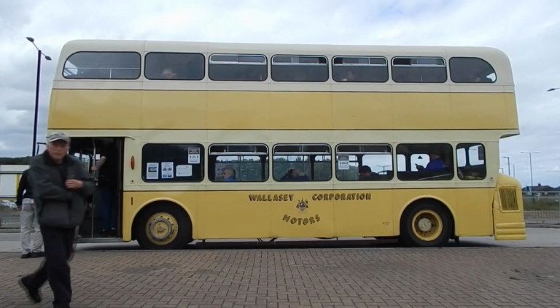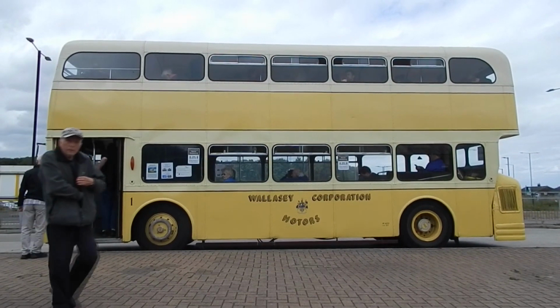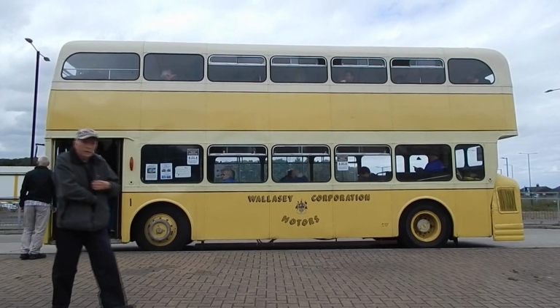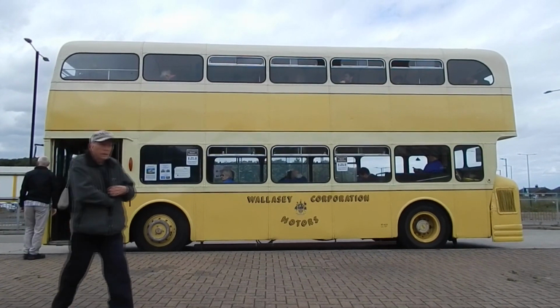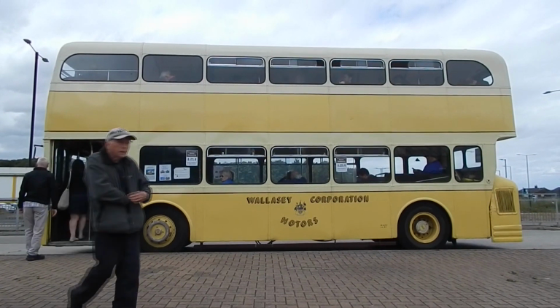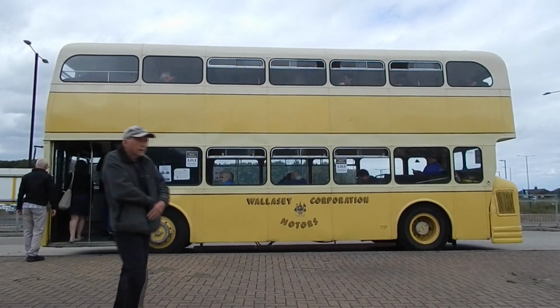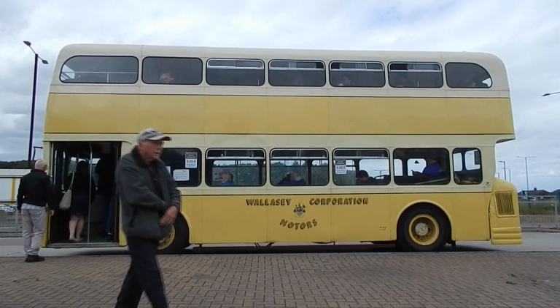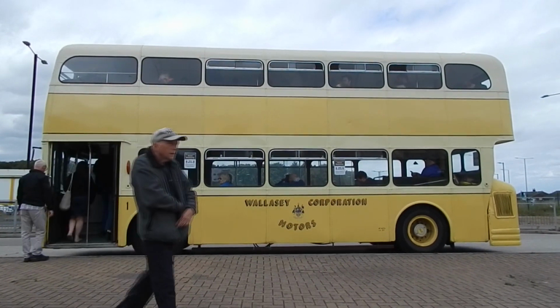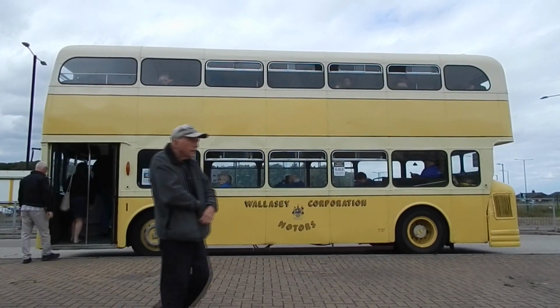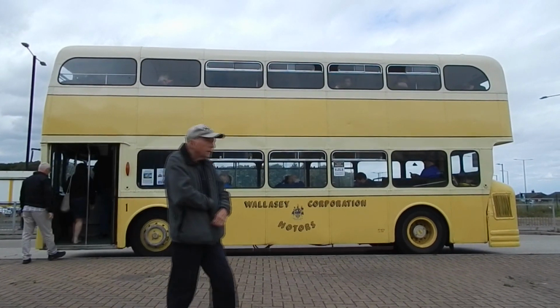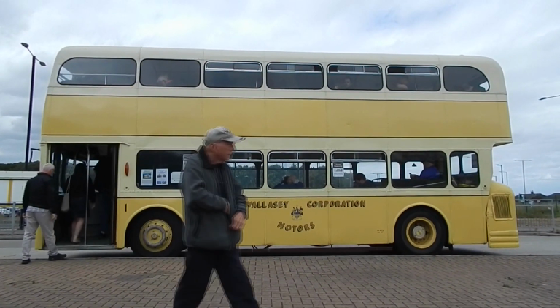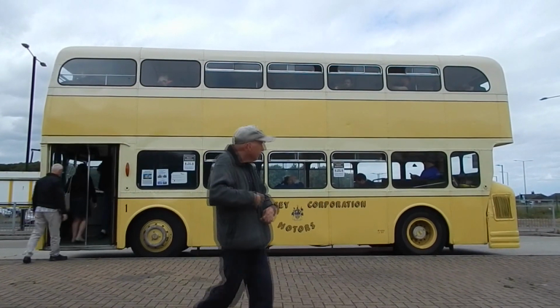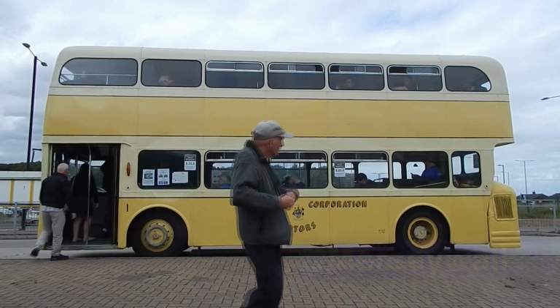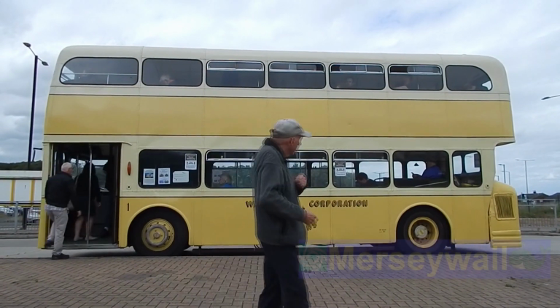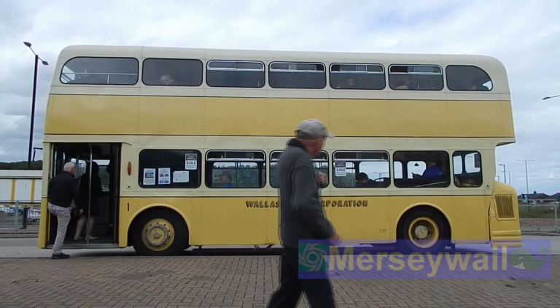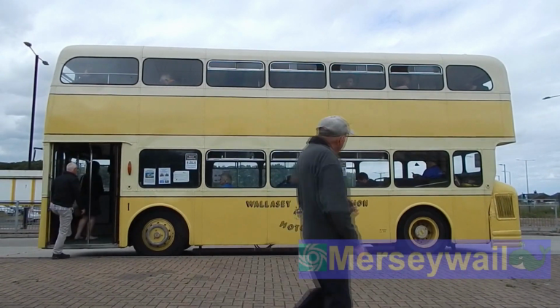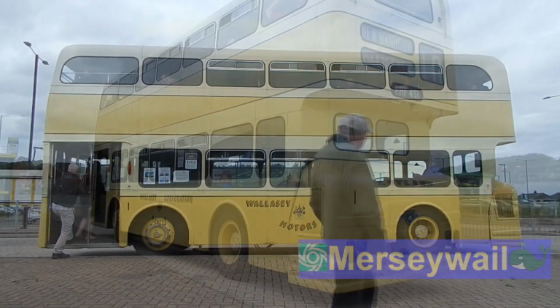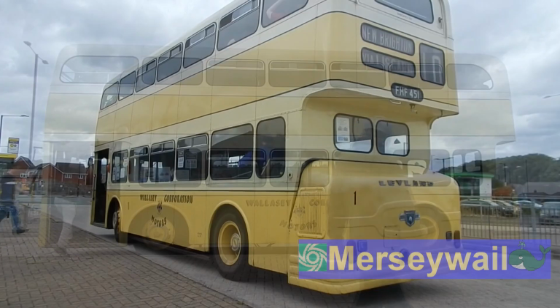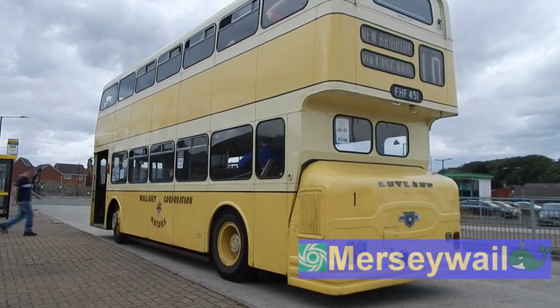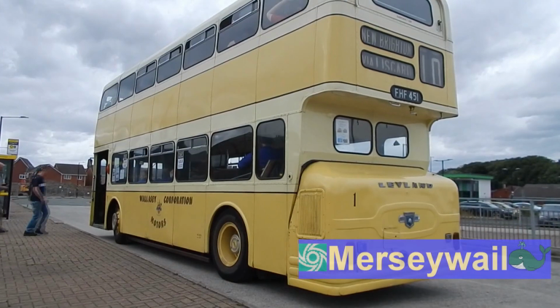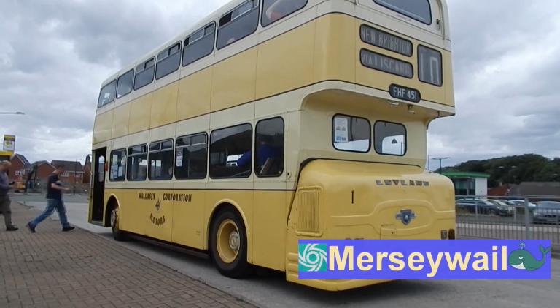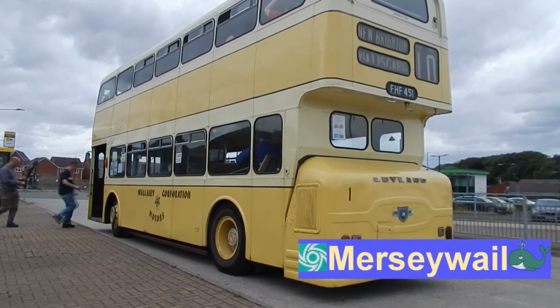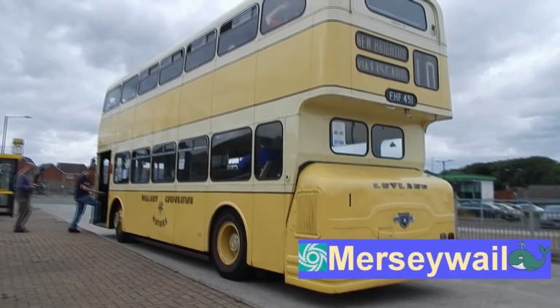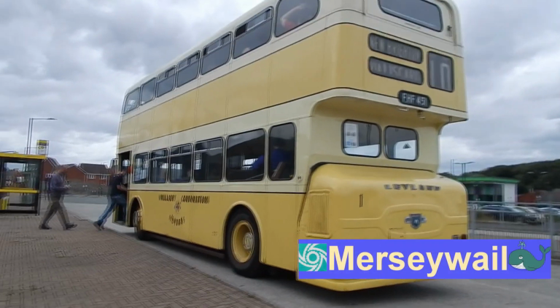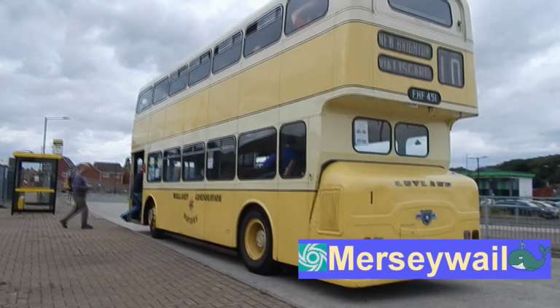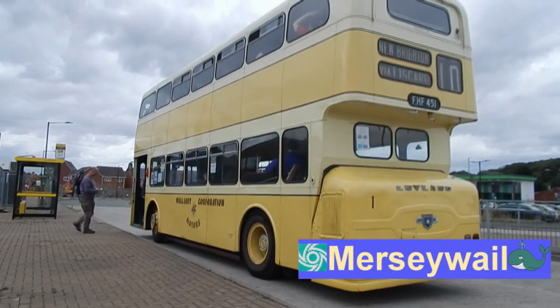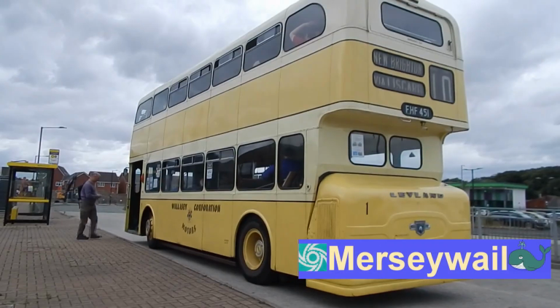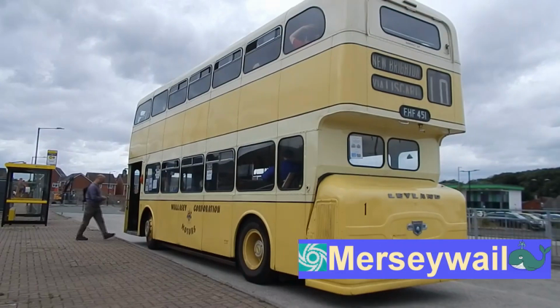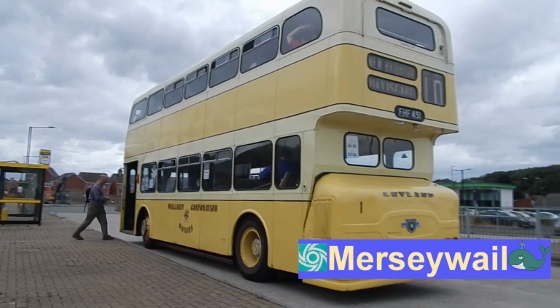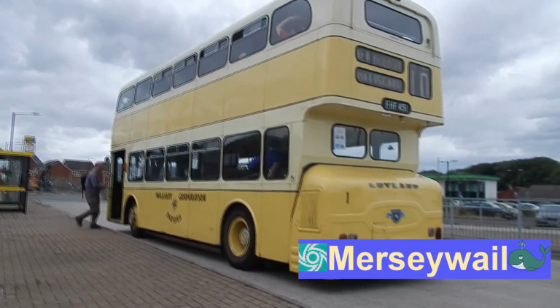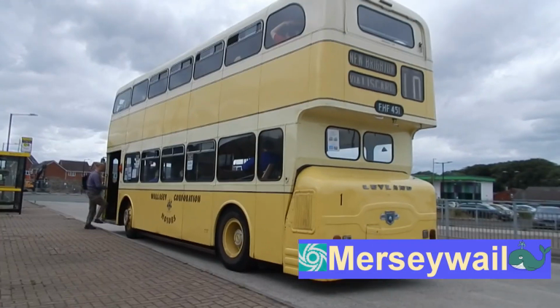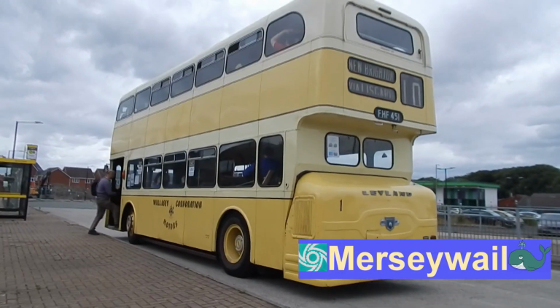The Bus Museum at St Helens contains a wide variety of buses and other vehicles and is well worth a visit.